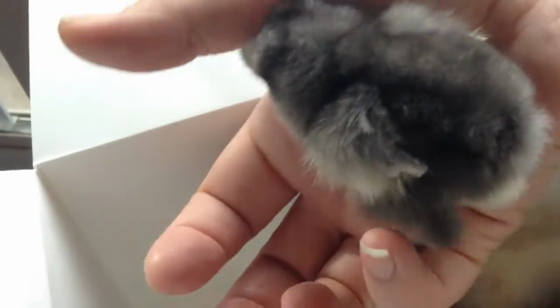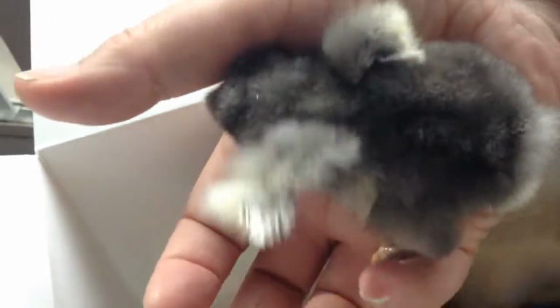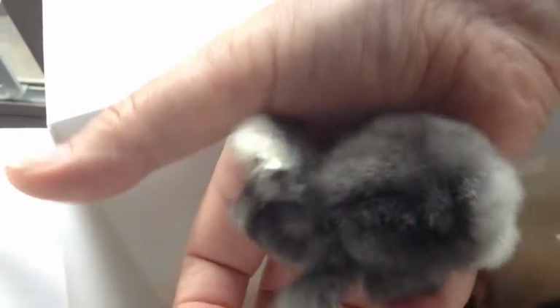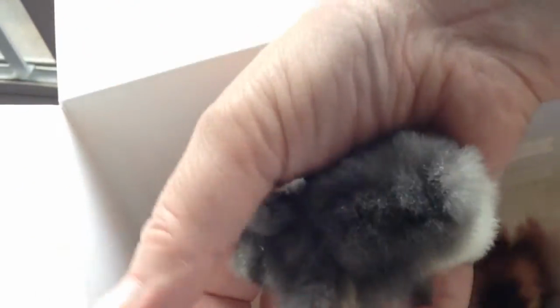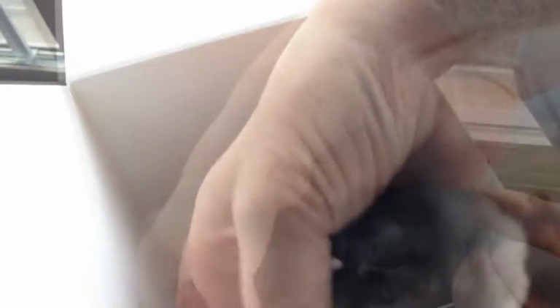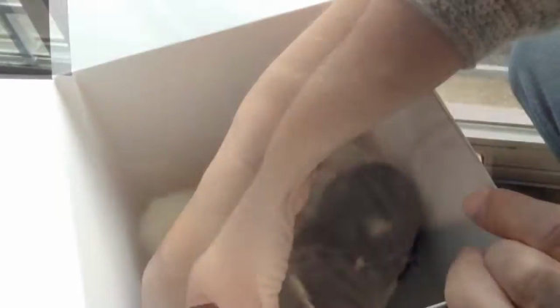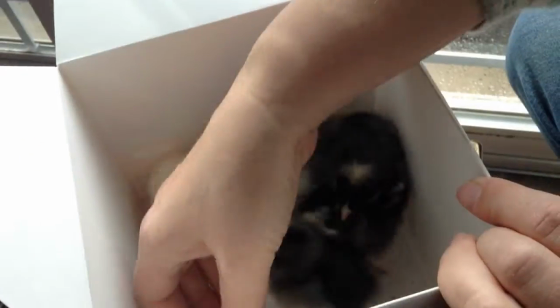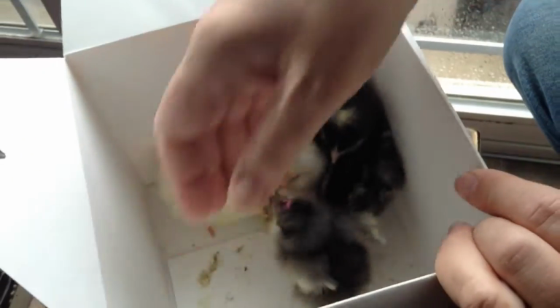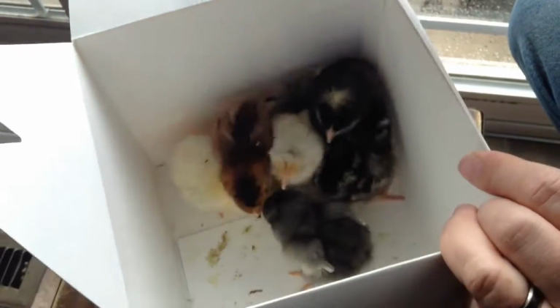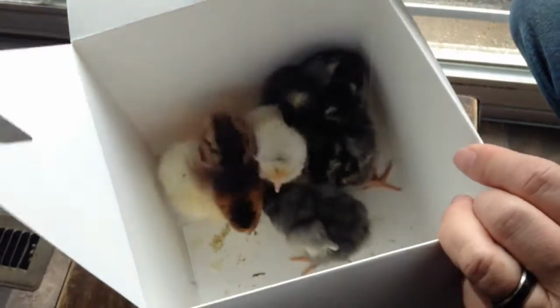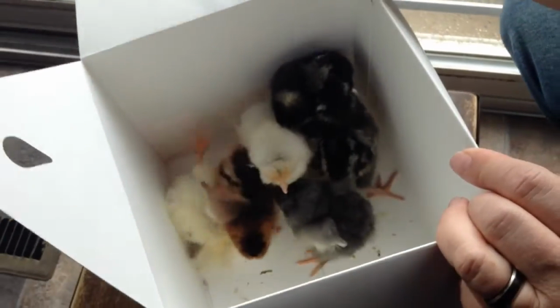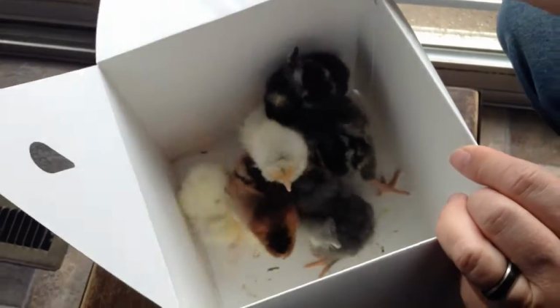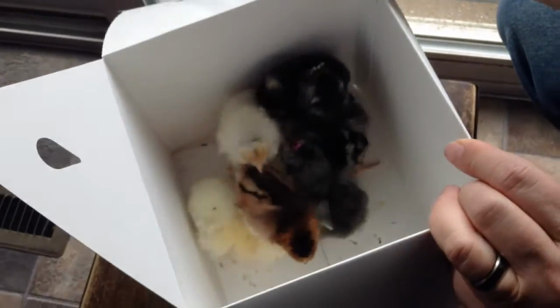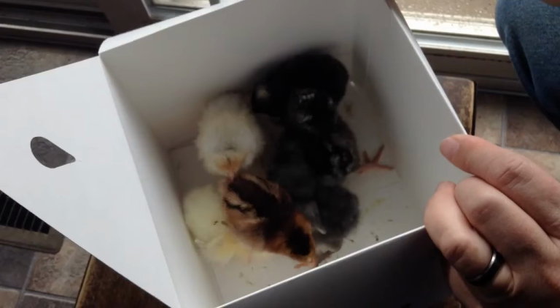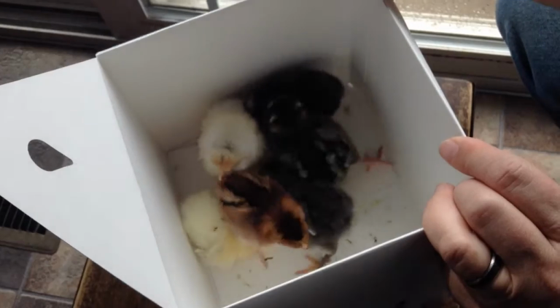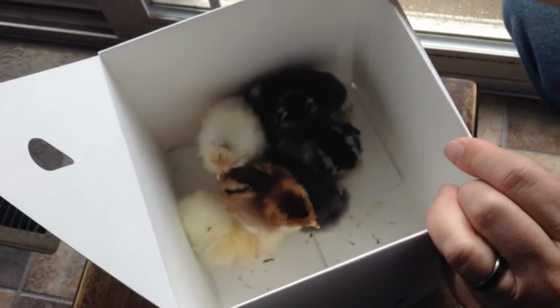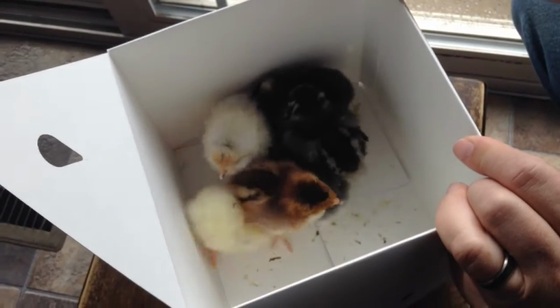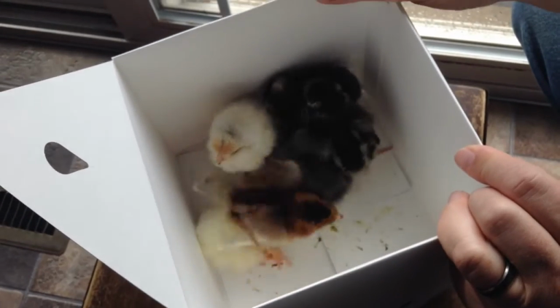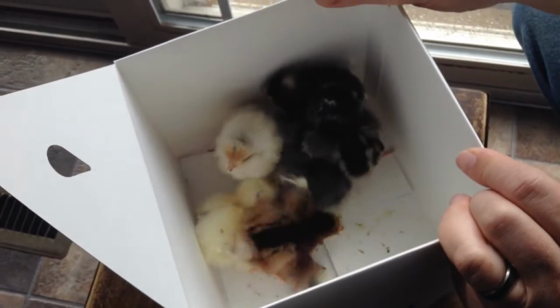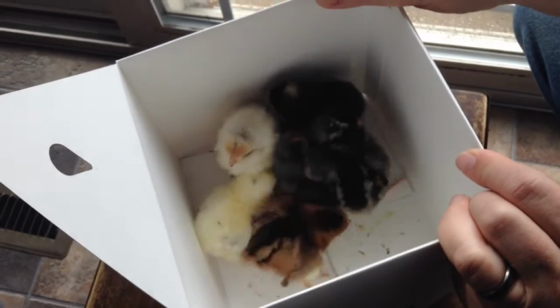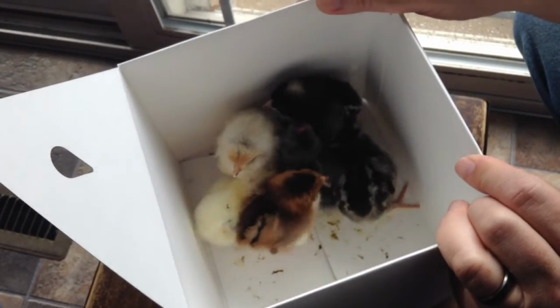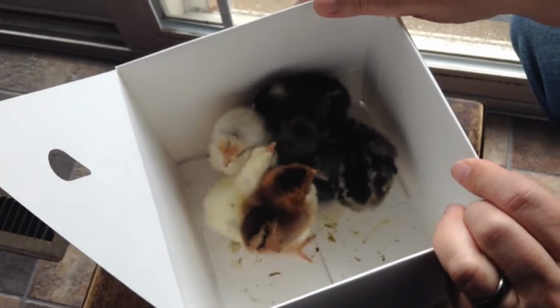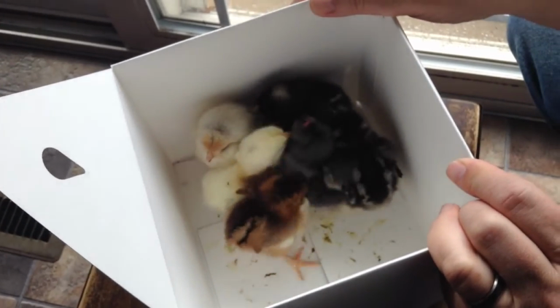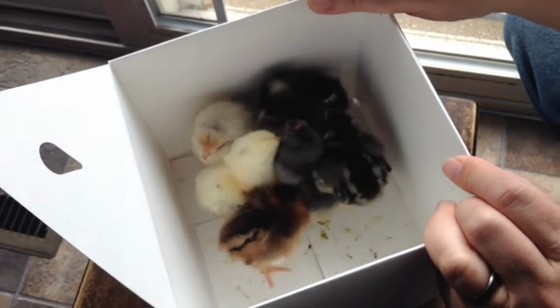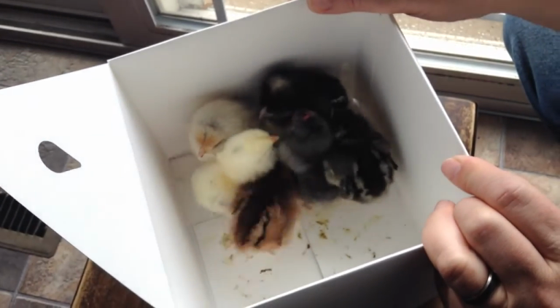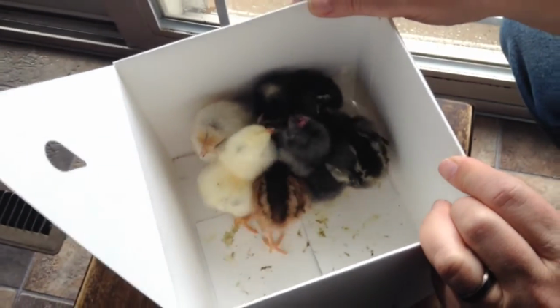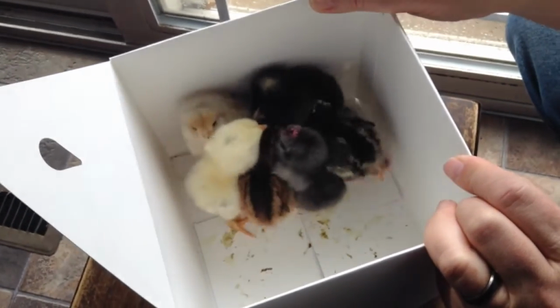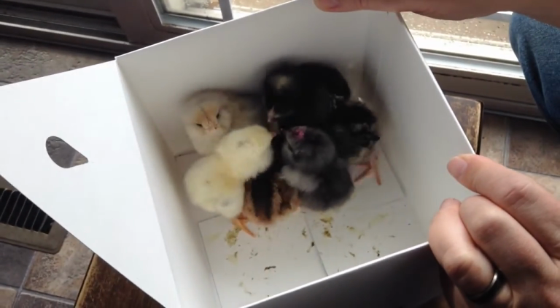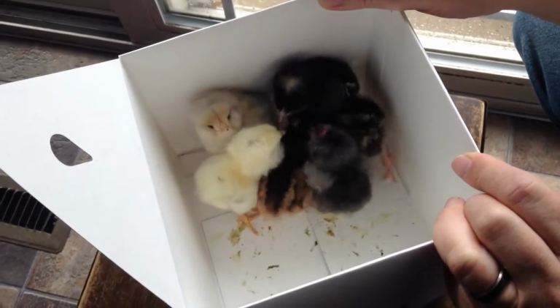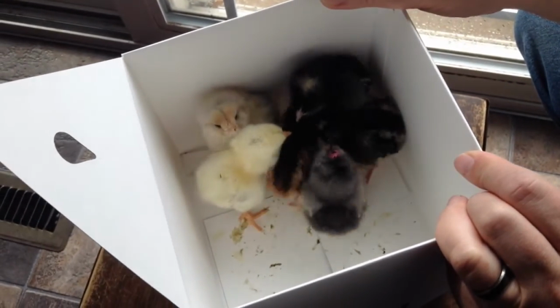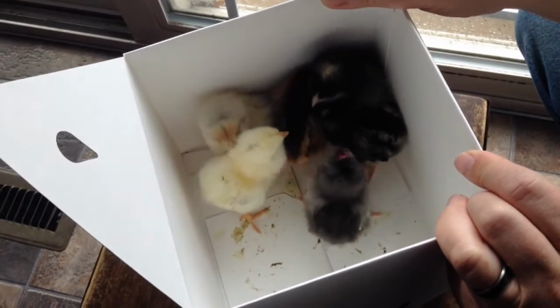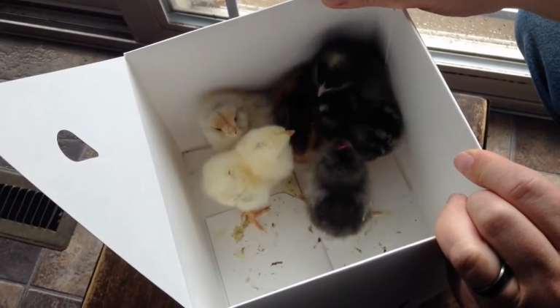So those are our six new chicks. Hope you enjoyed this video. Have a great day.